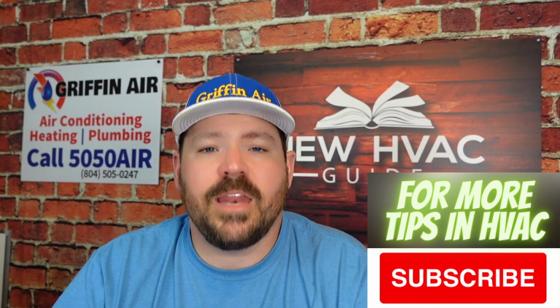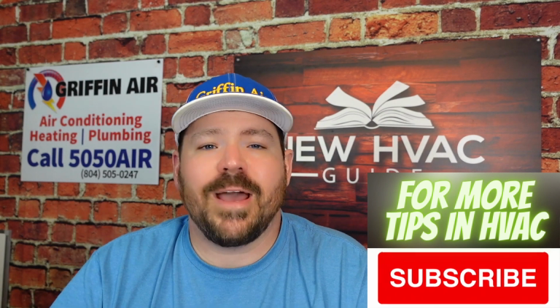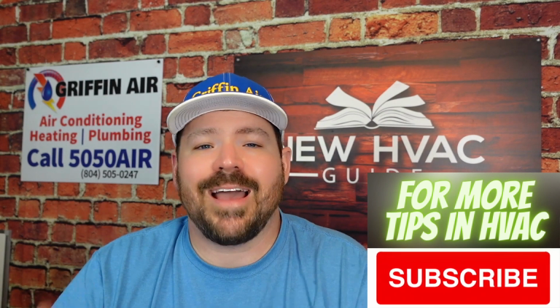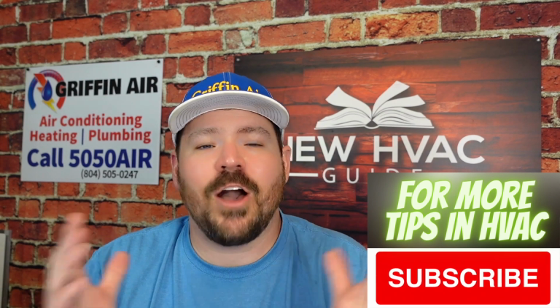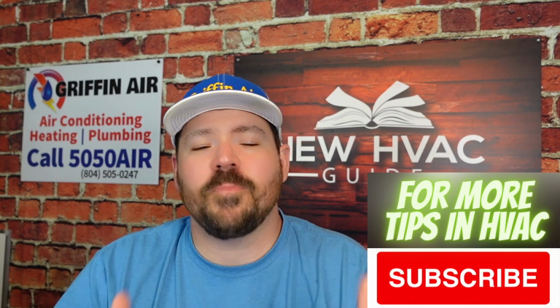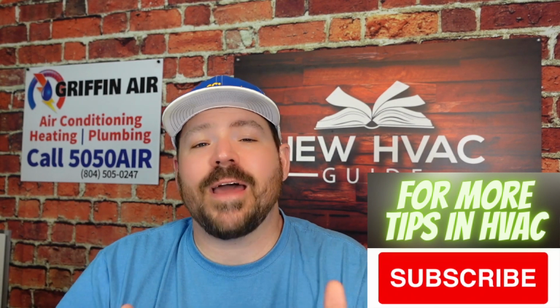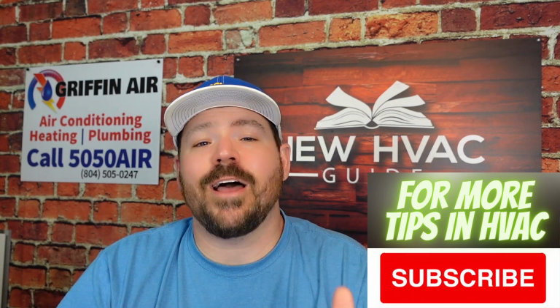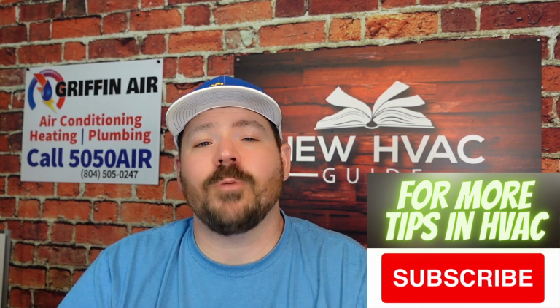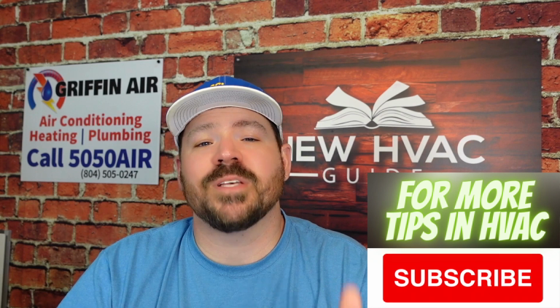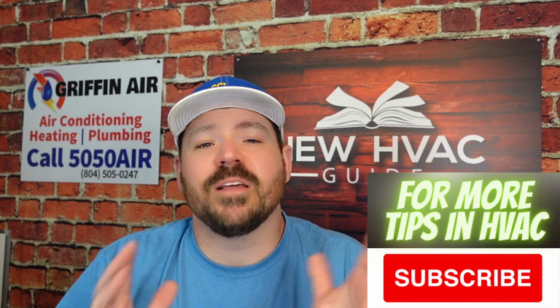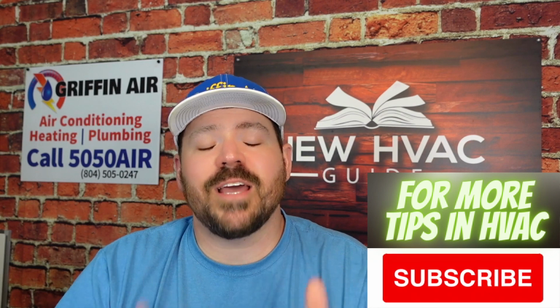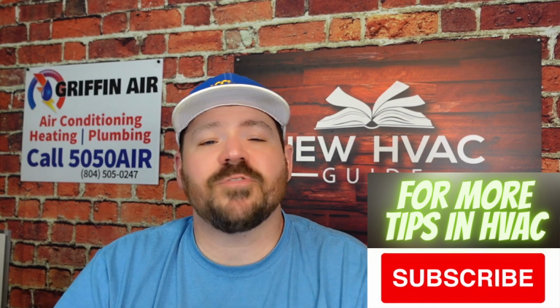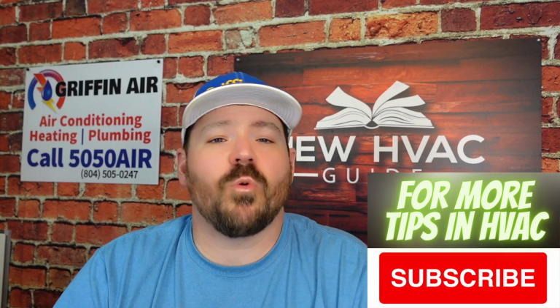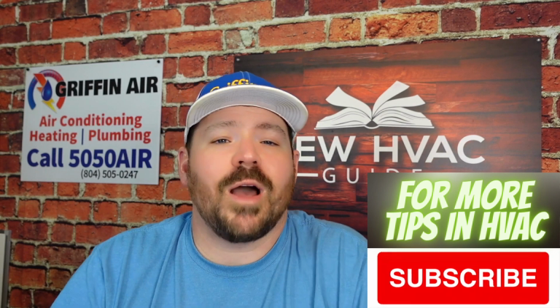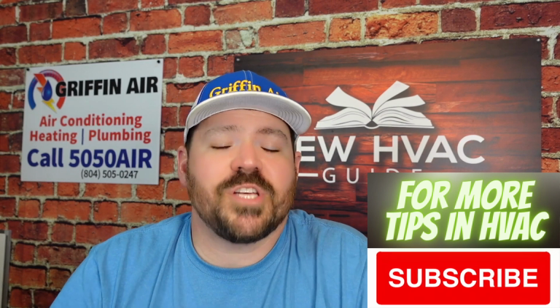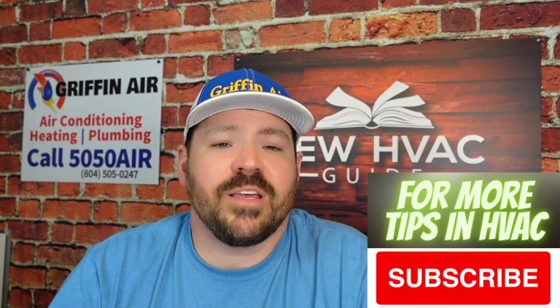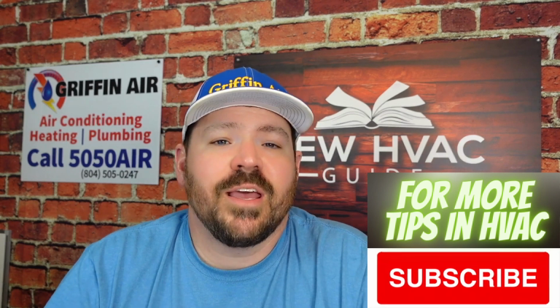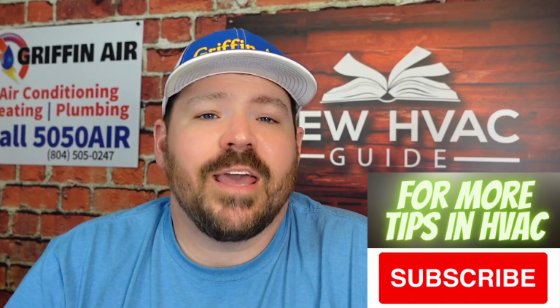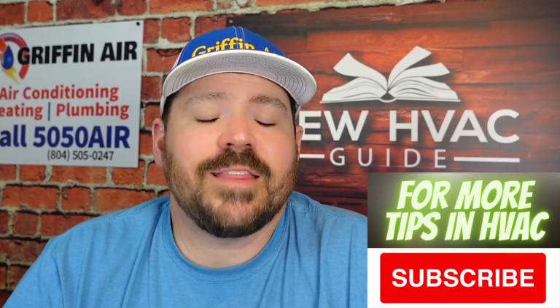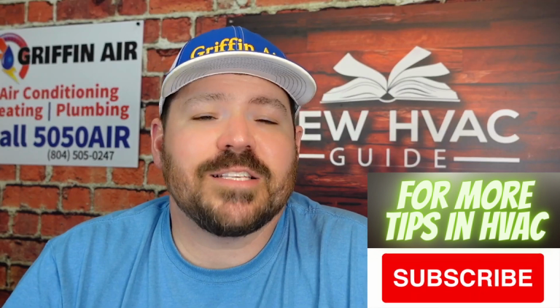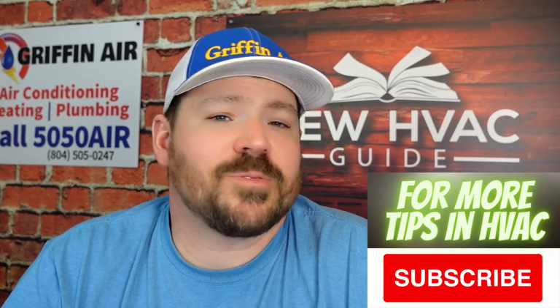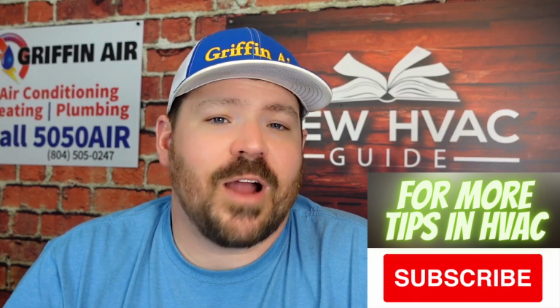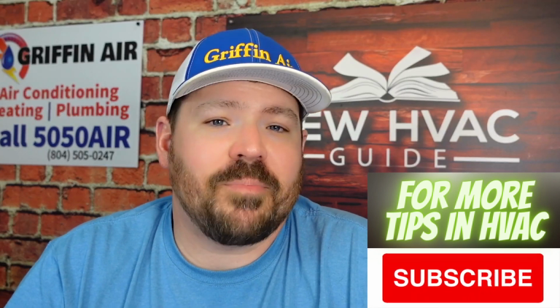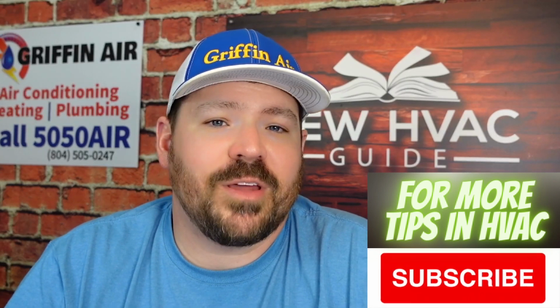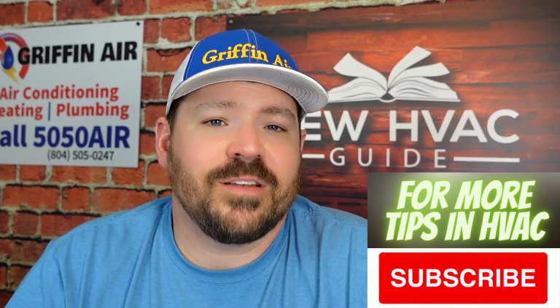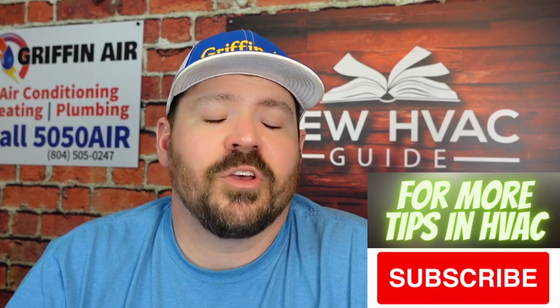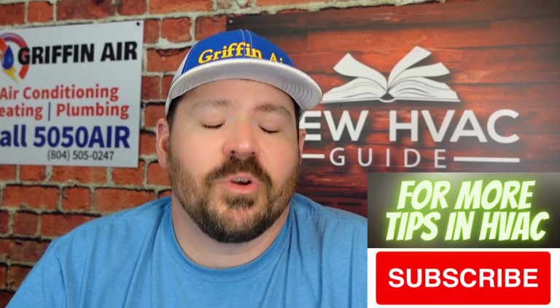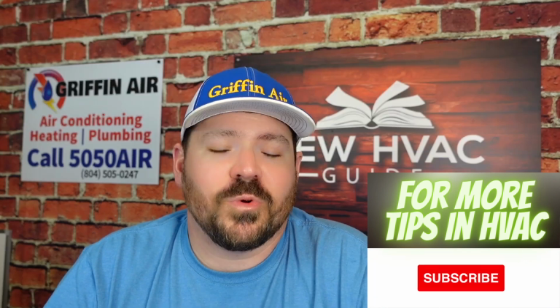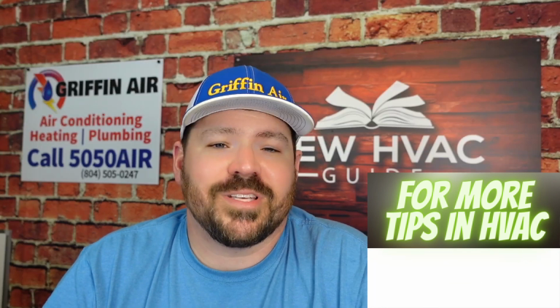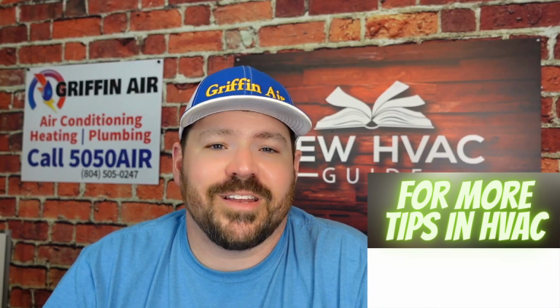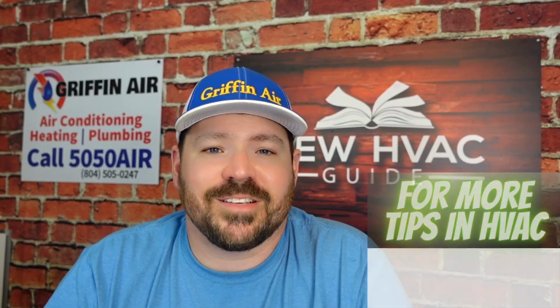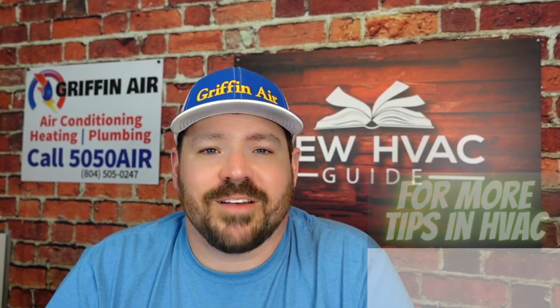Anyway, I hope that helps. Thanks for watching — hit that subscribe button and we'll see you next time.